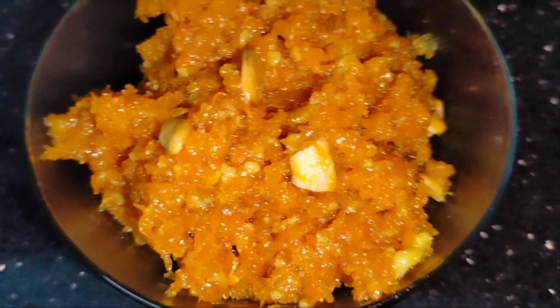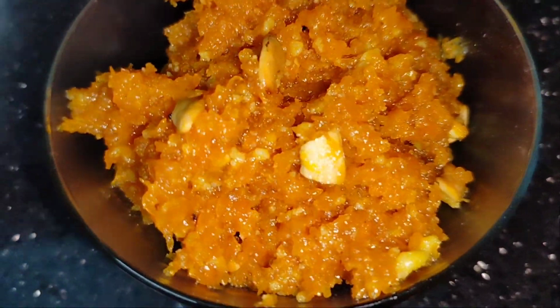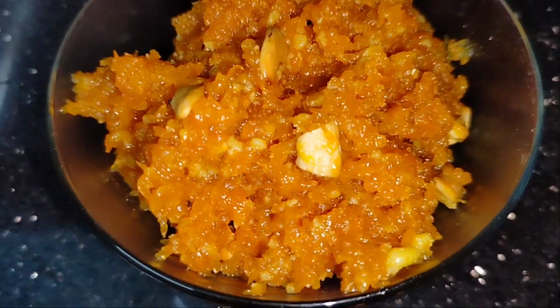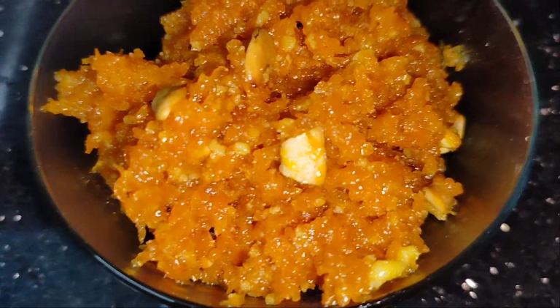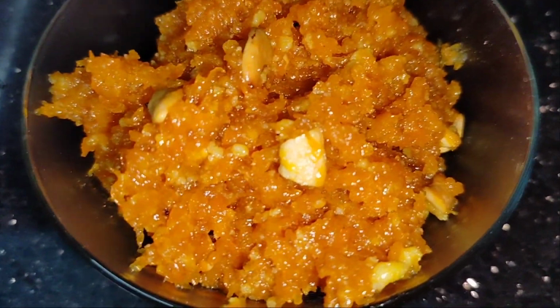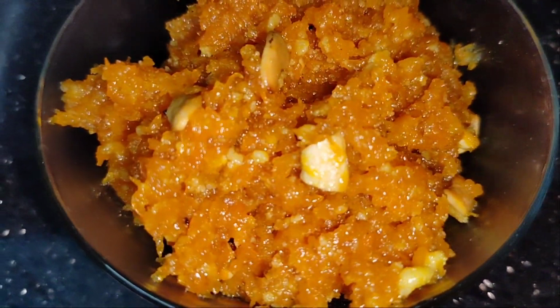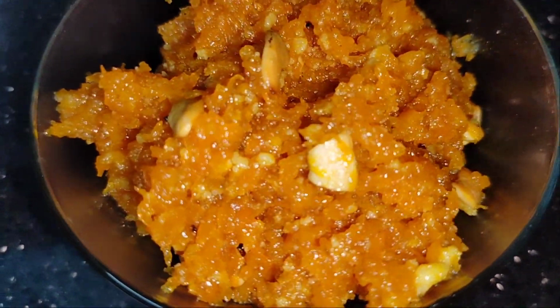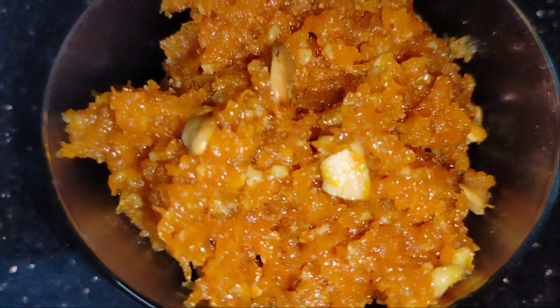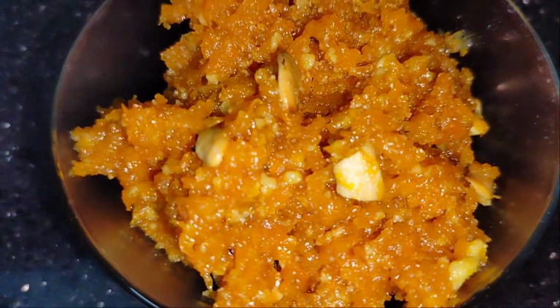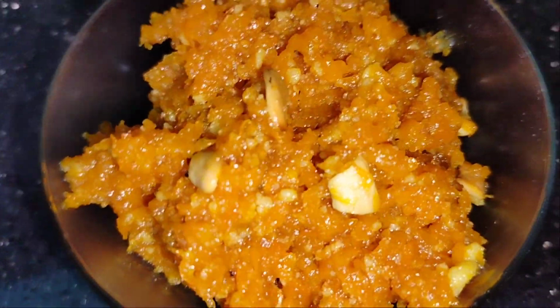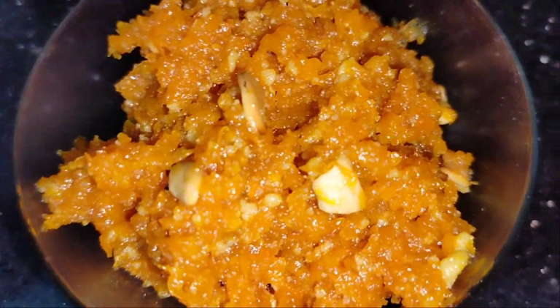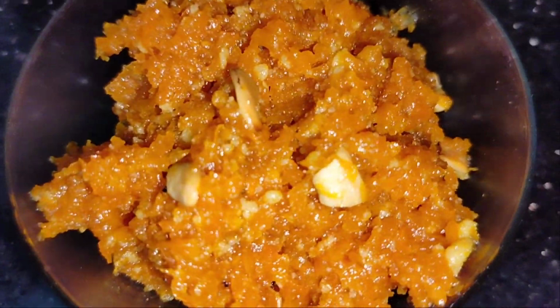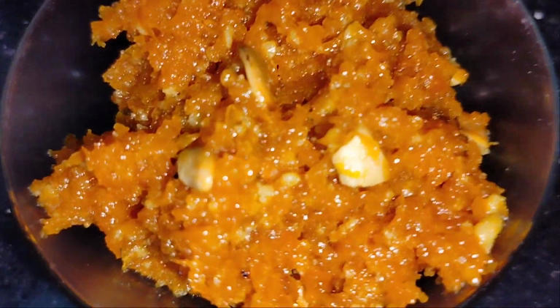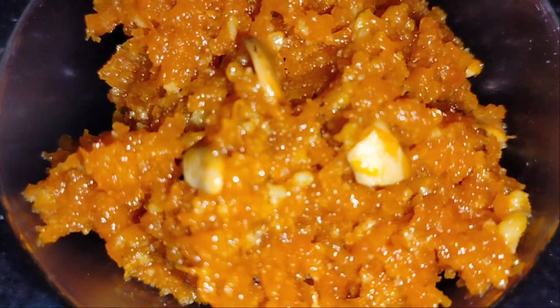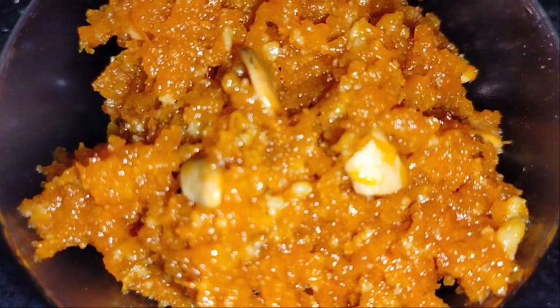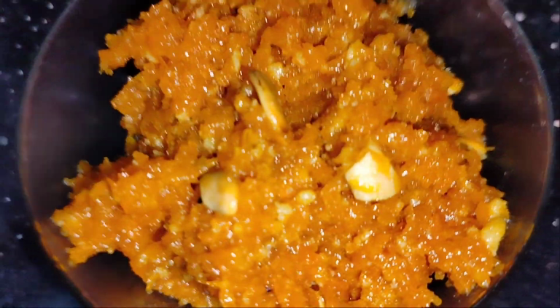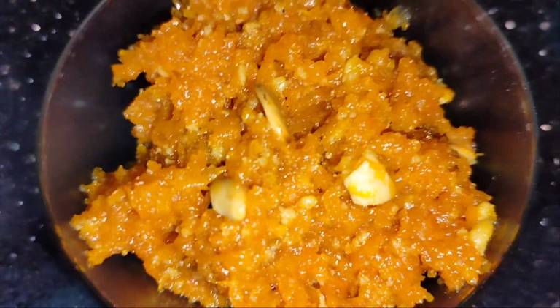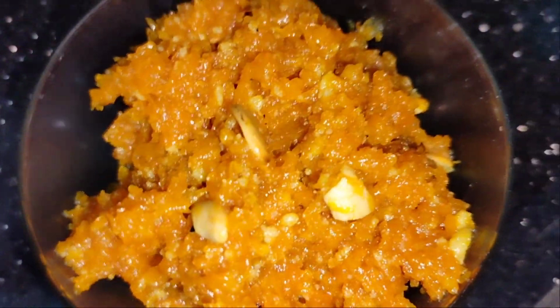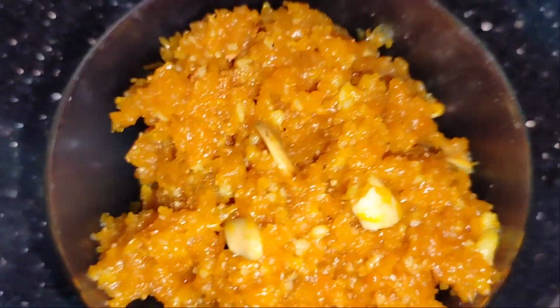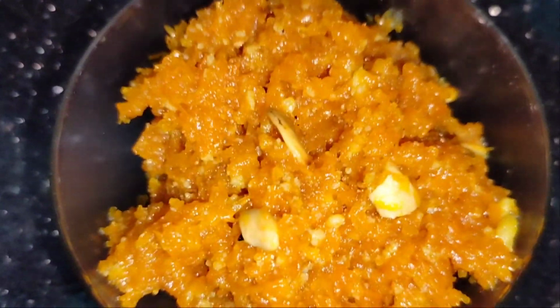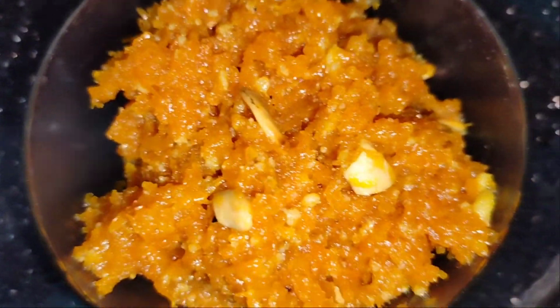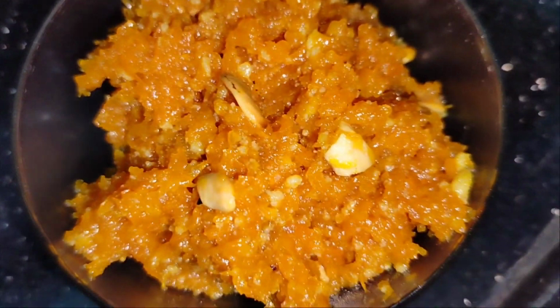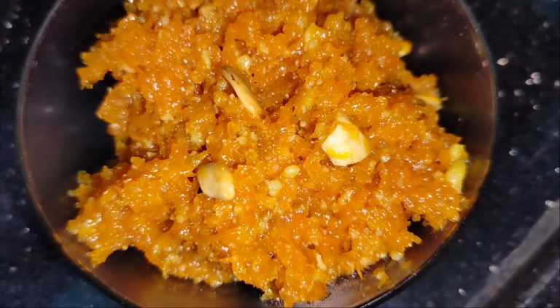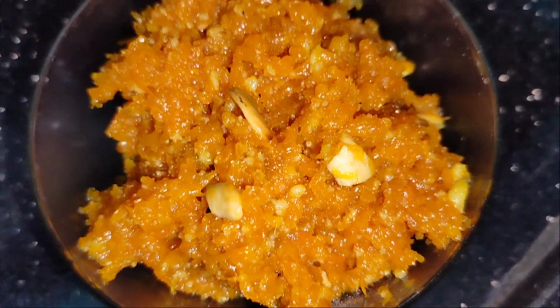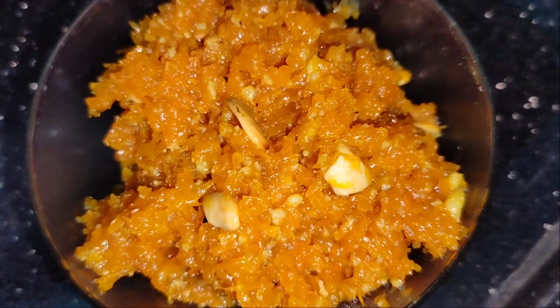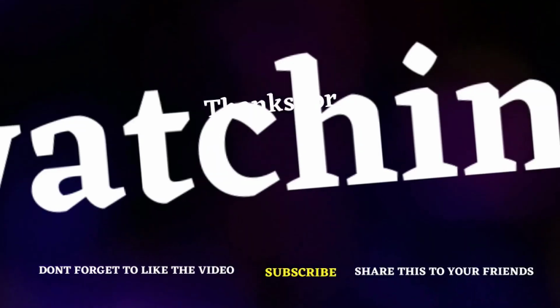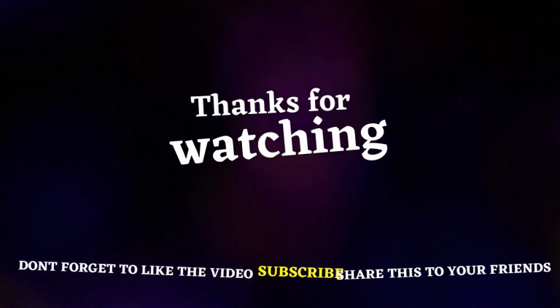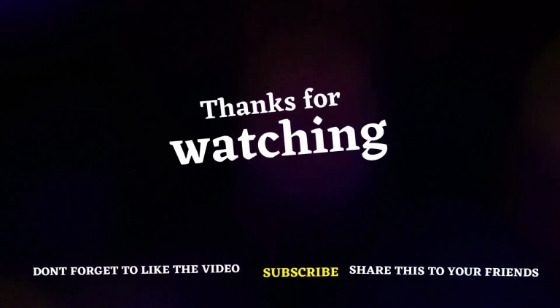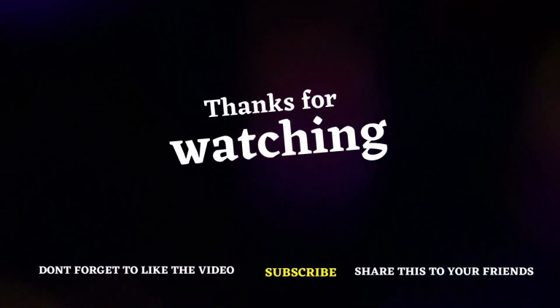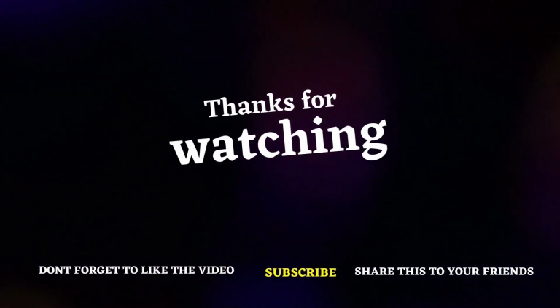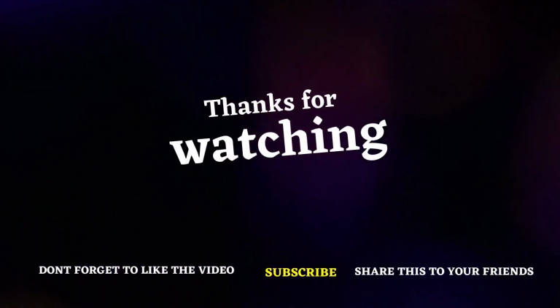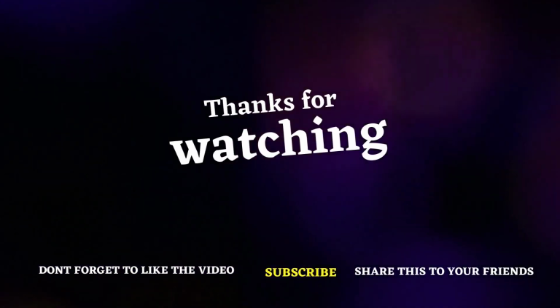Also, please share this video. Please don't forget to subscribe to my channel, and thanks for watching.